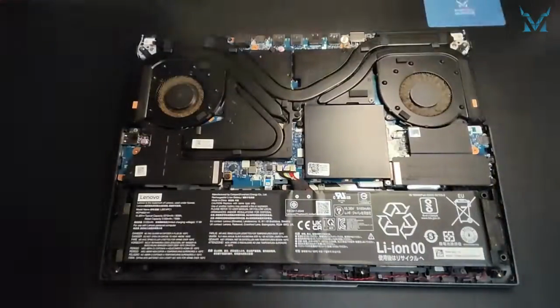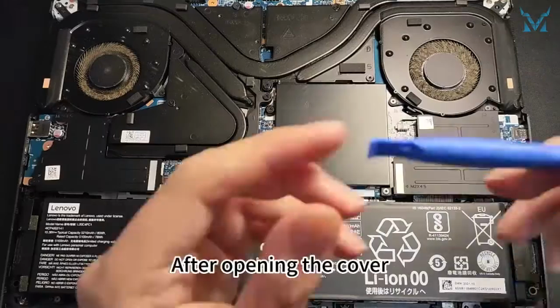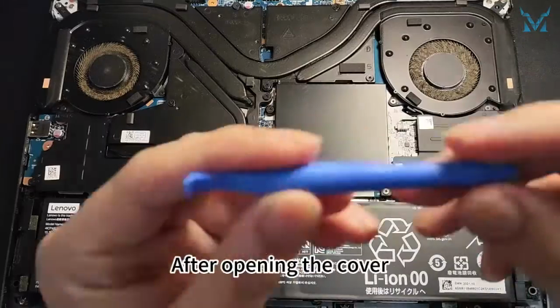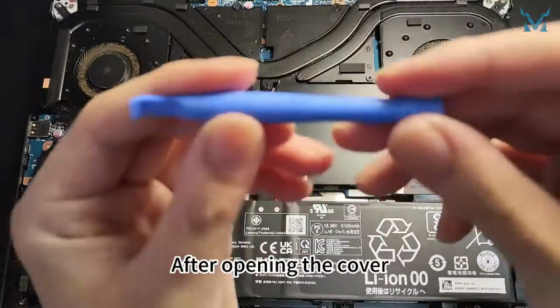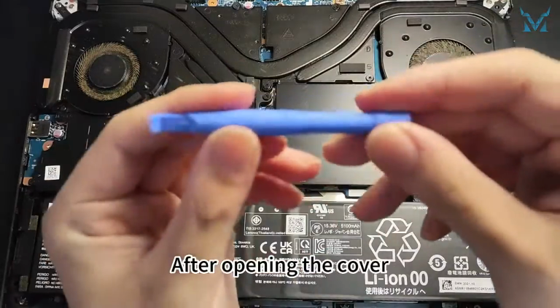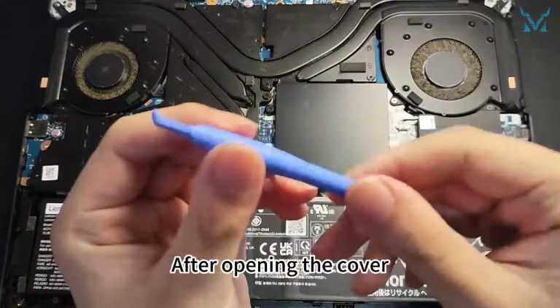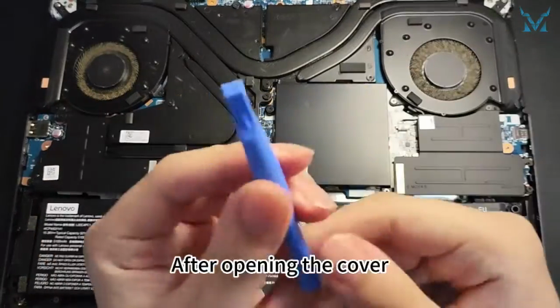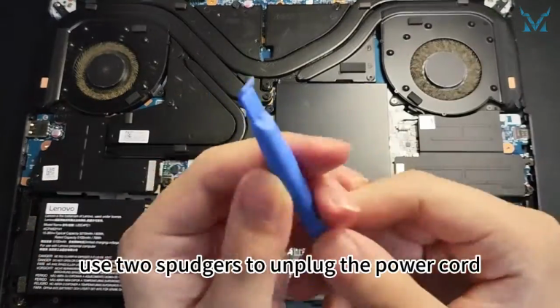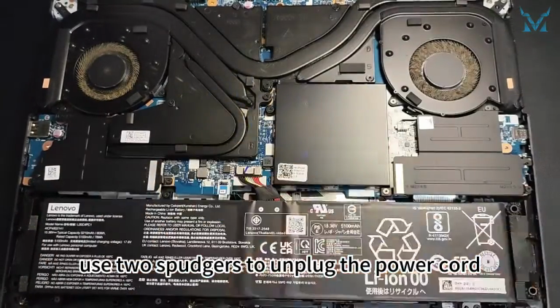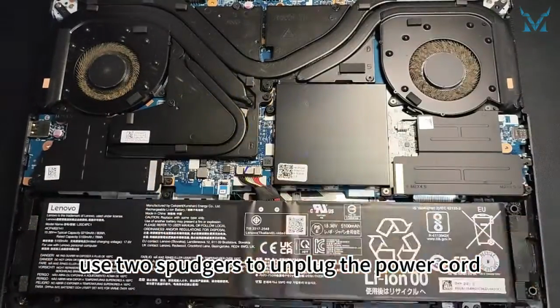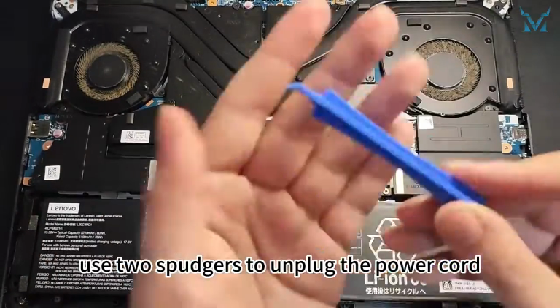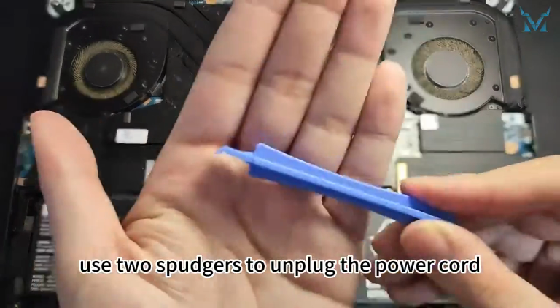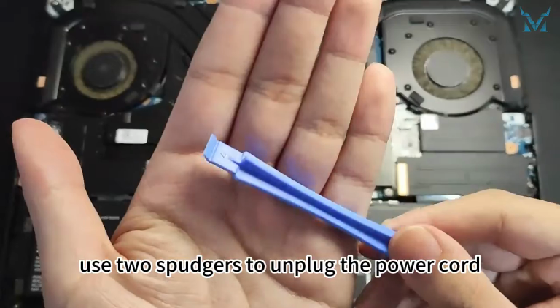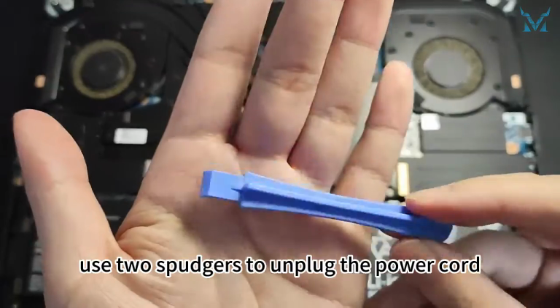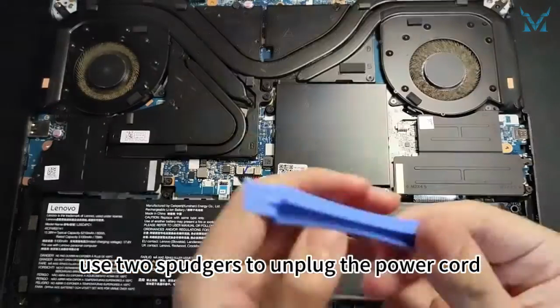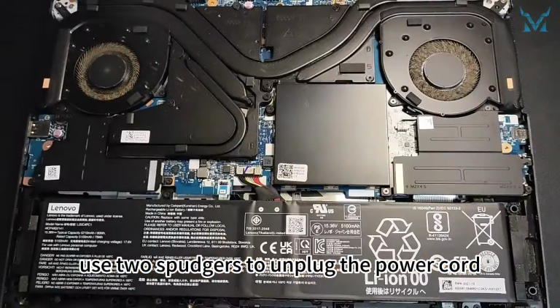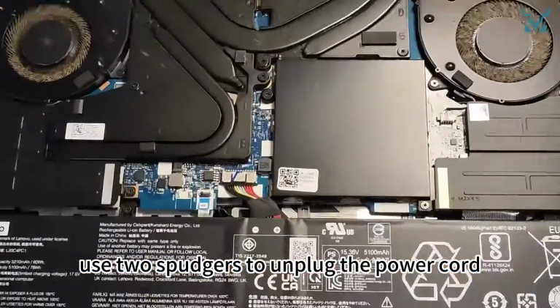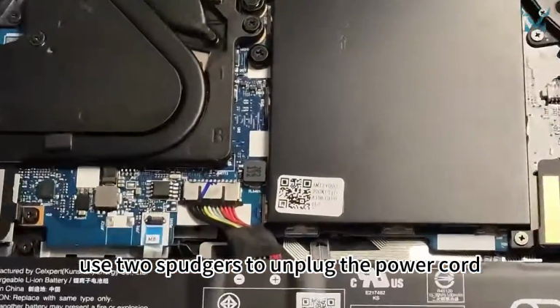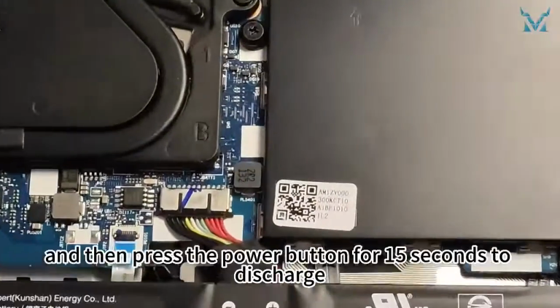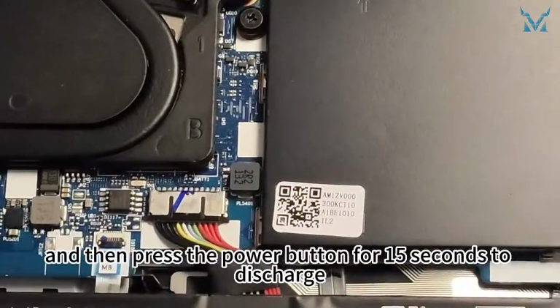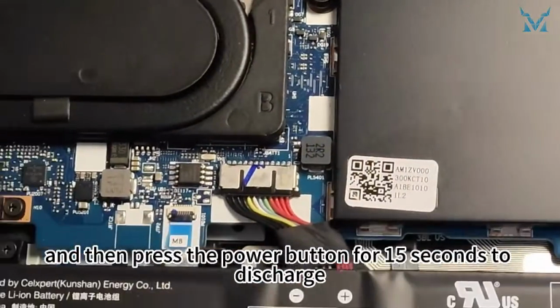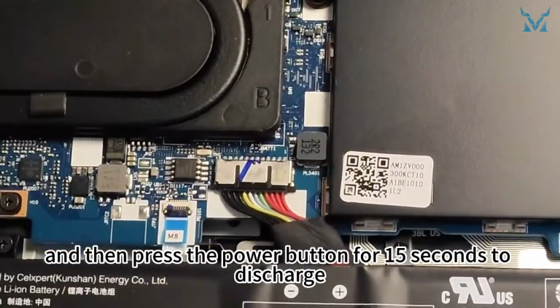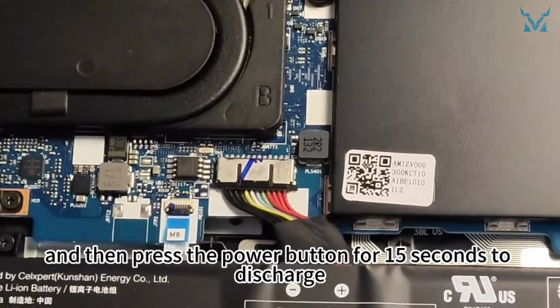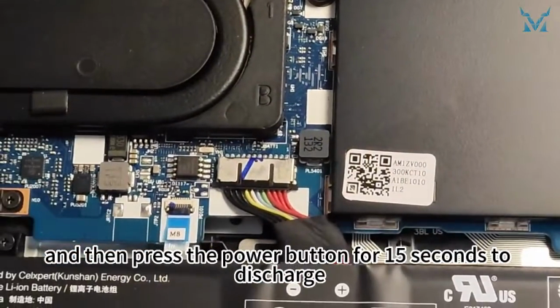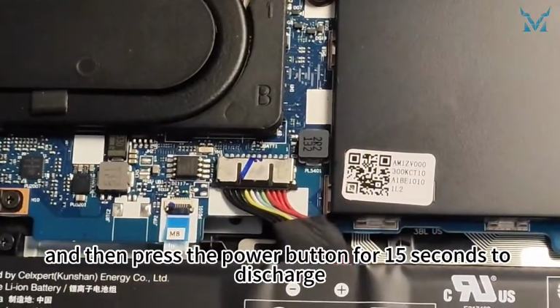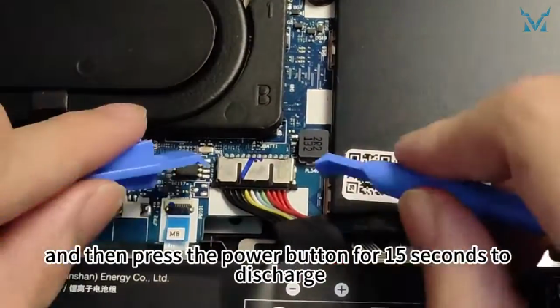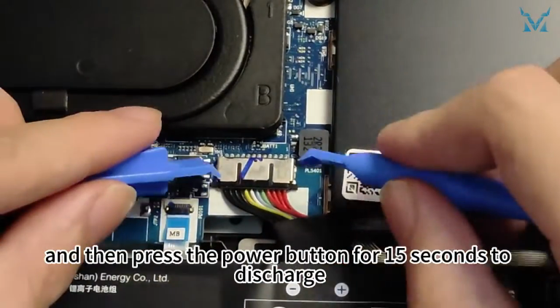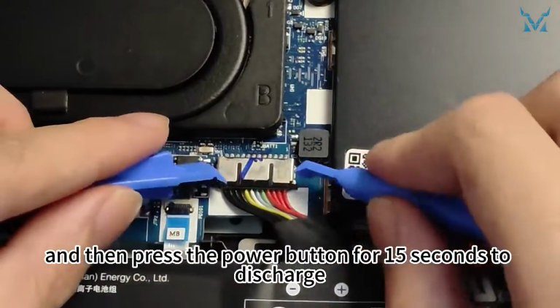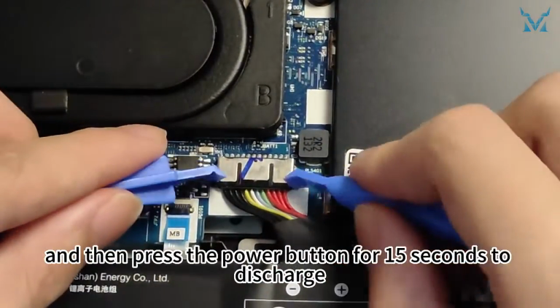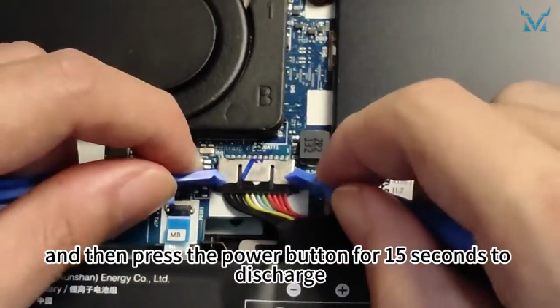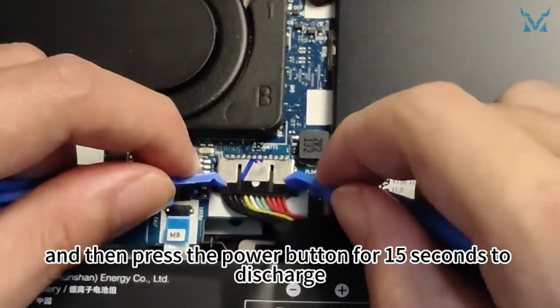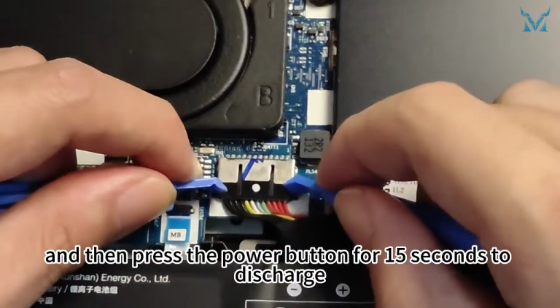After opening the cover, use two spudgers to unplug the power cord, and then press the power button for 15 seconds to discharge.